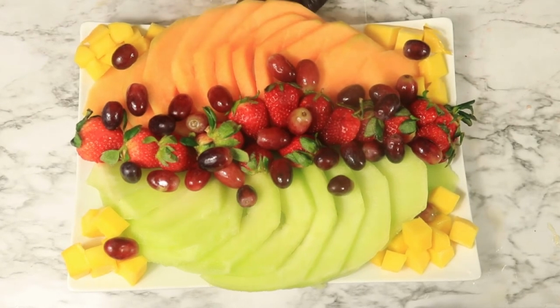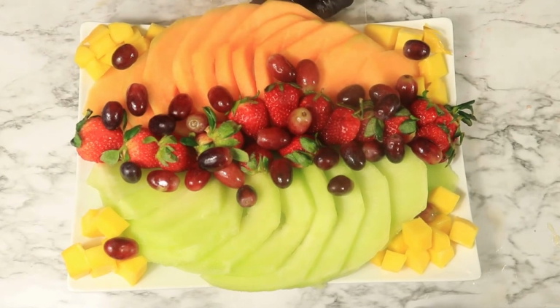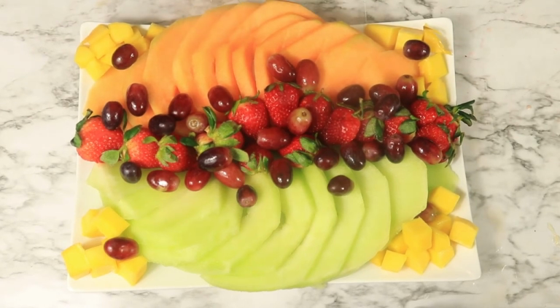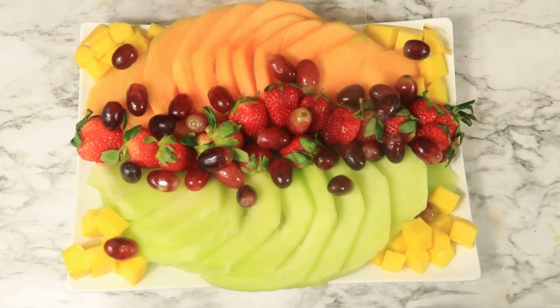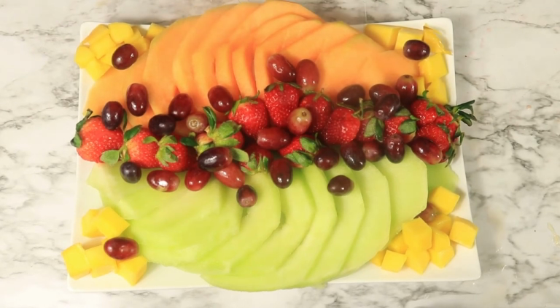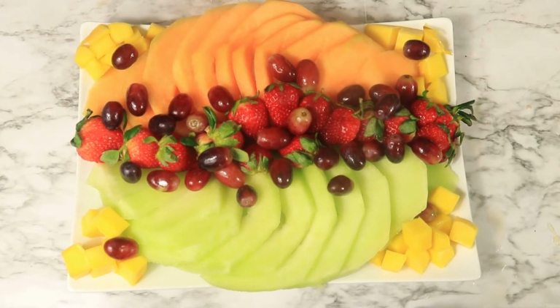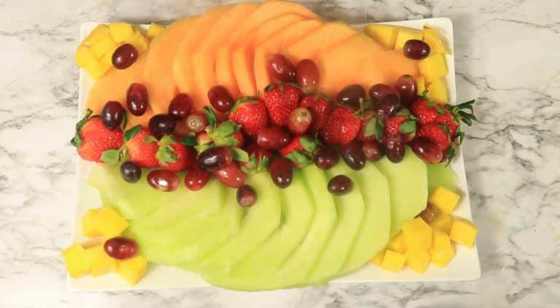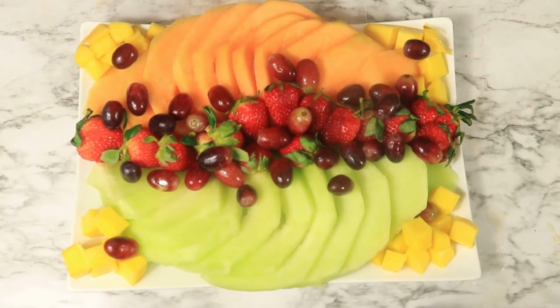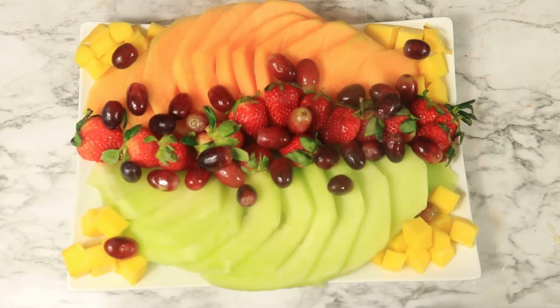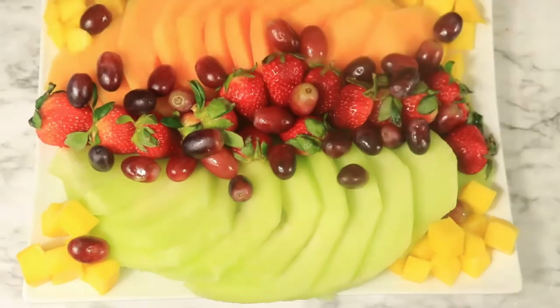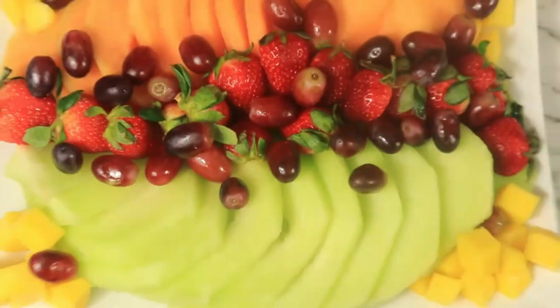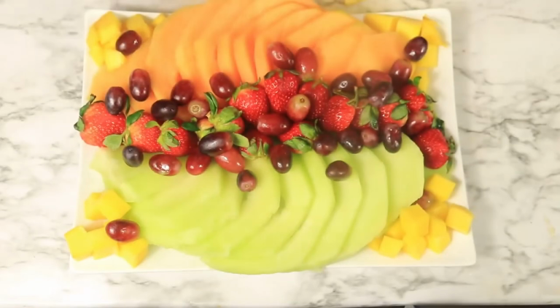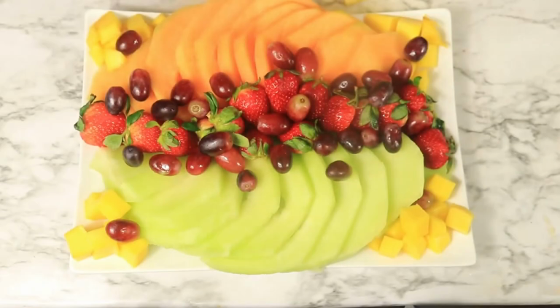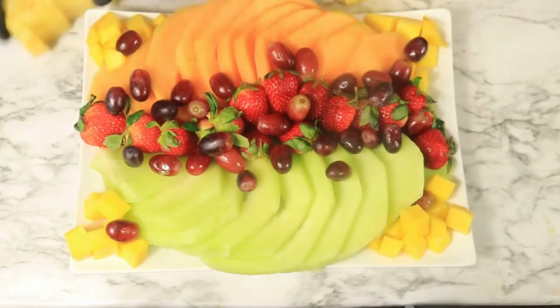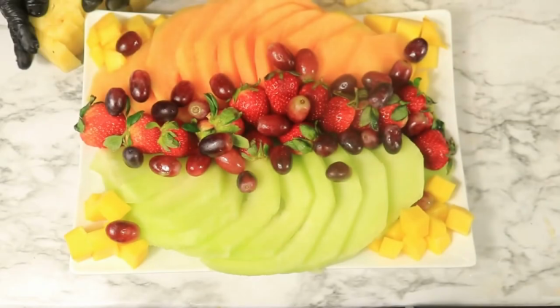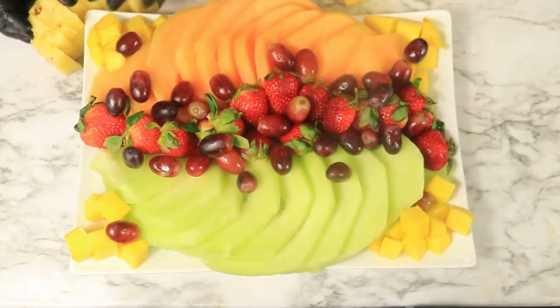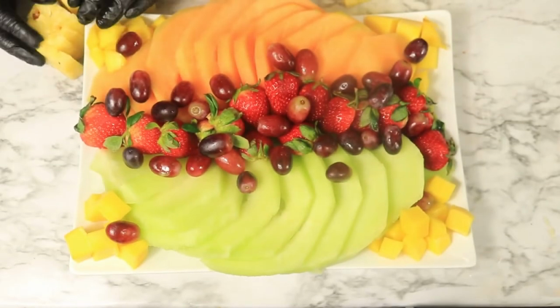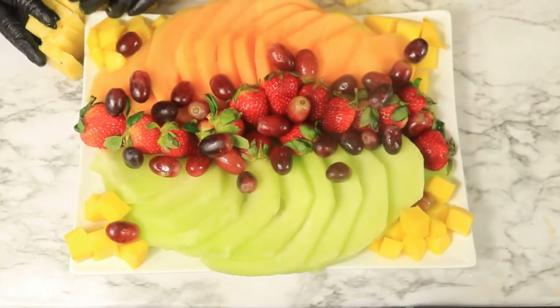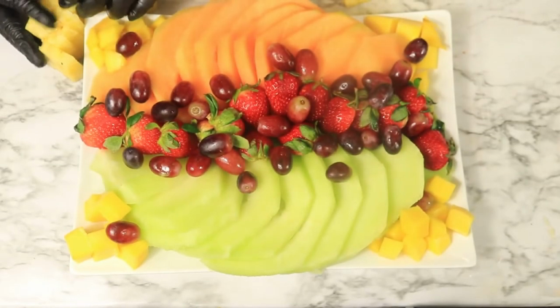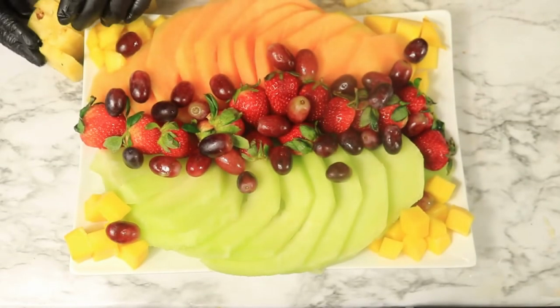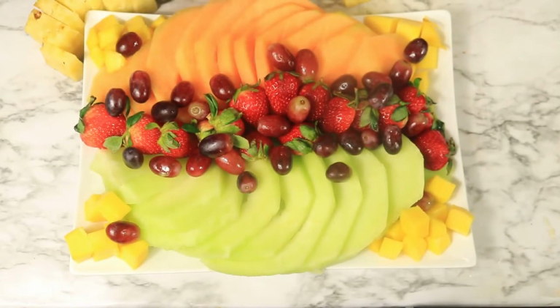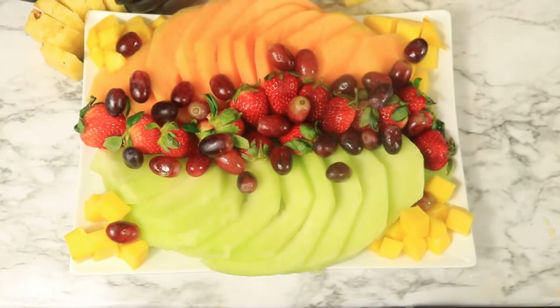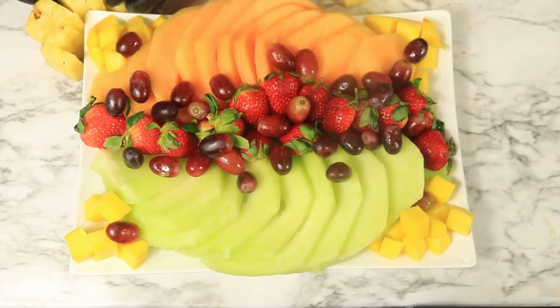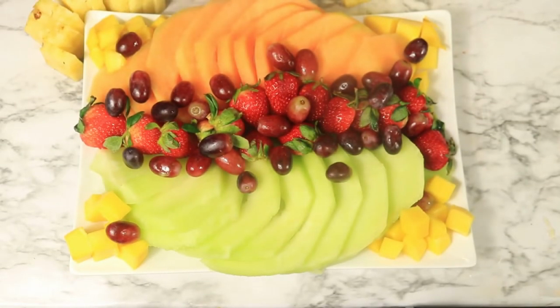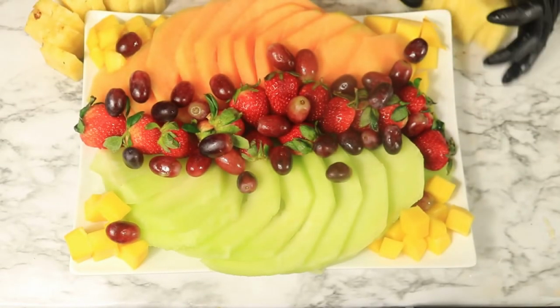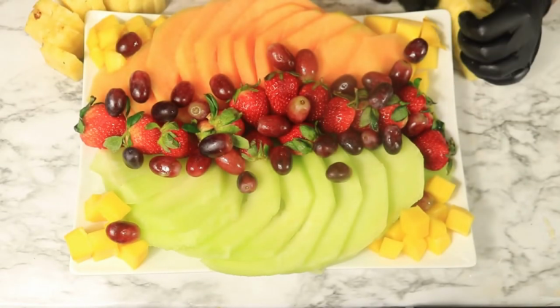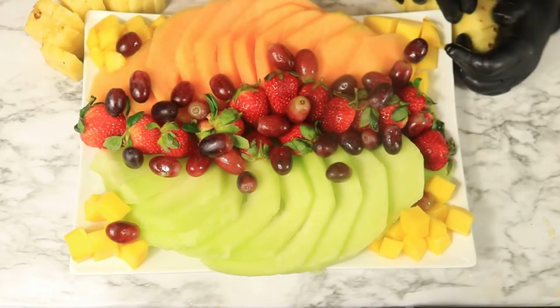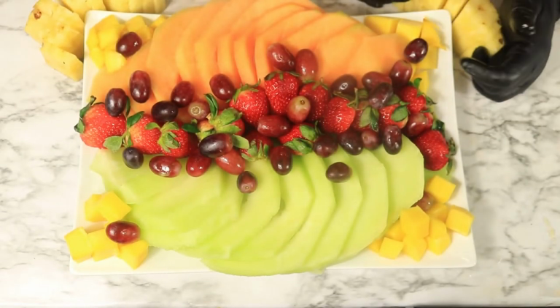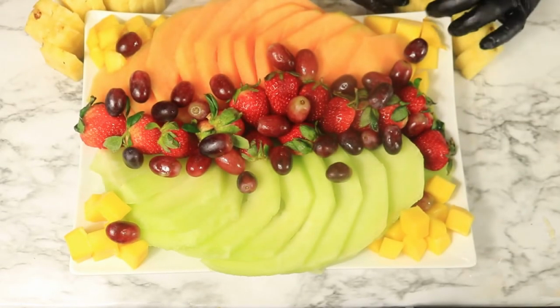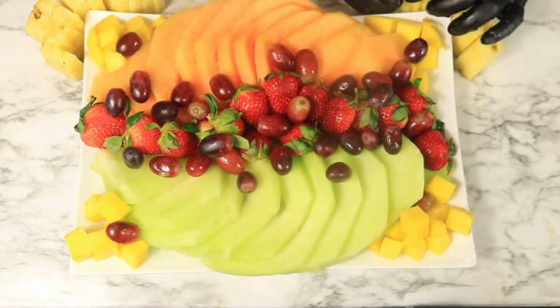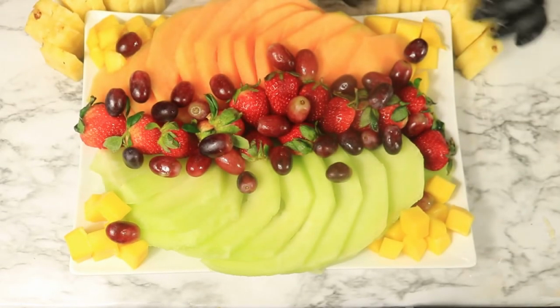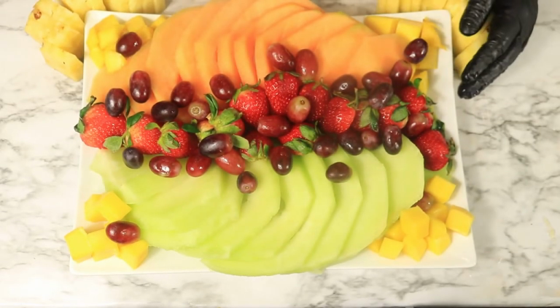With this mixed tray of fruit, I was able to add six varieties of fruit. I hope you enjoy.